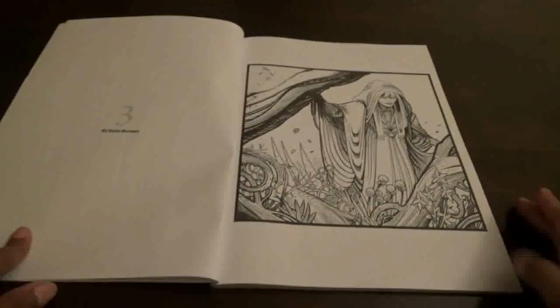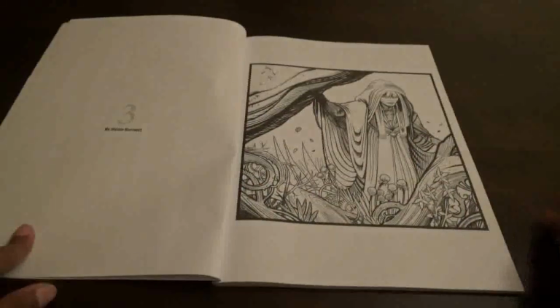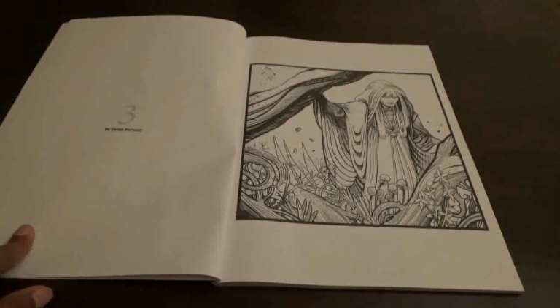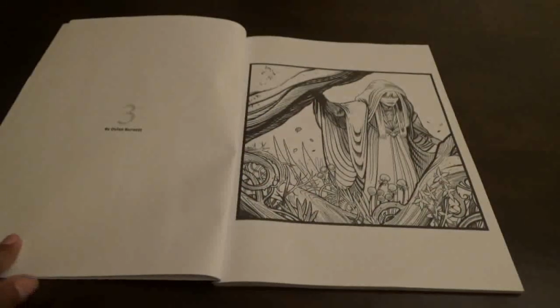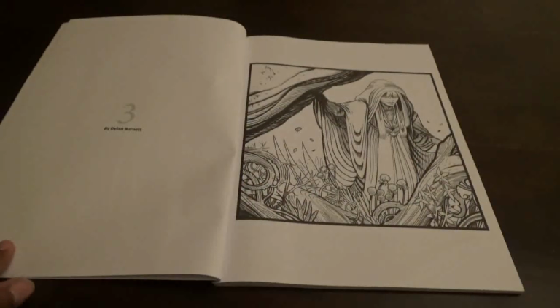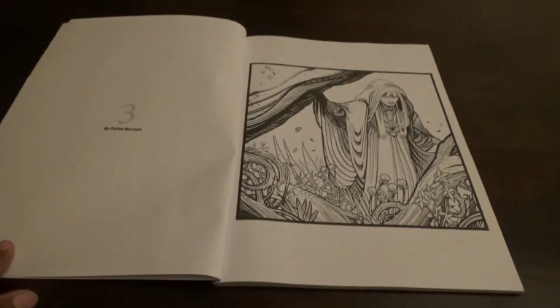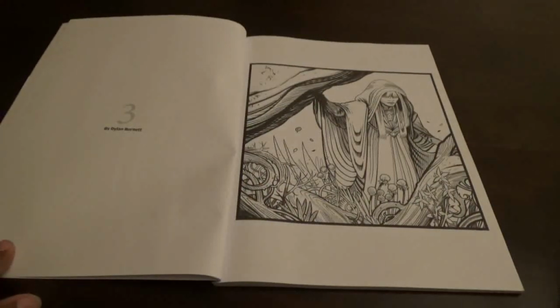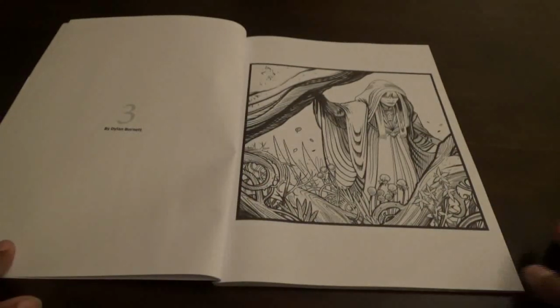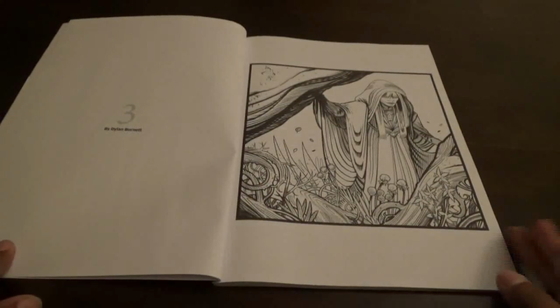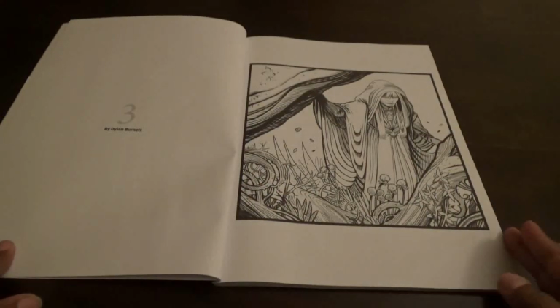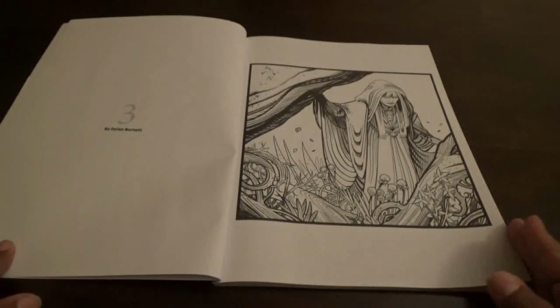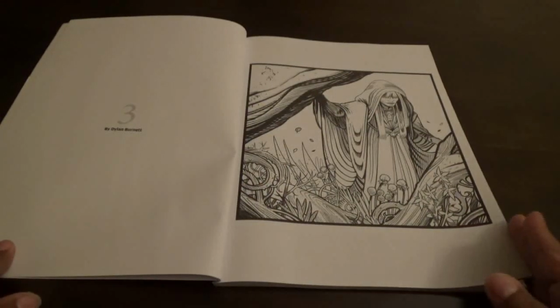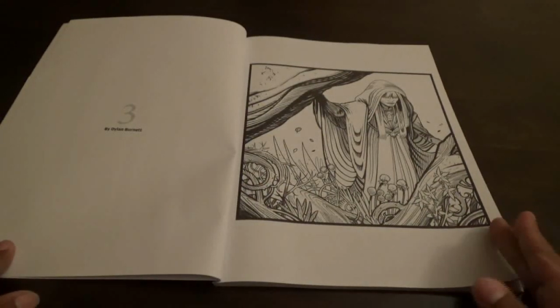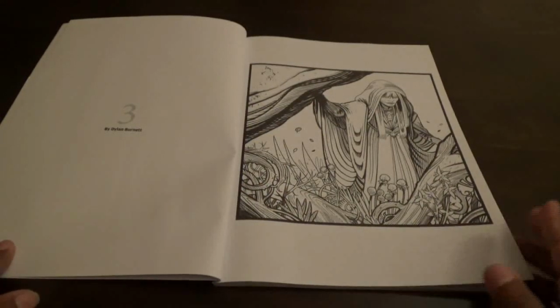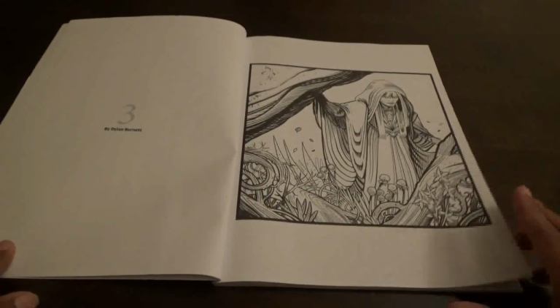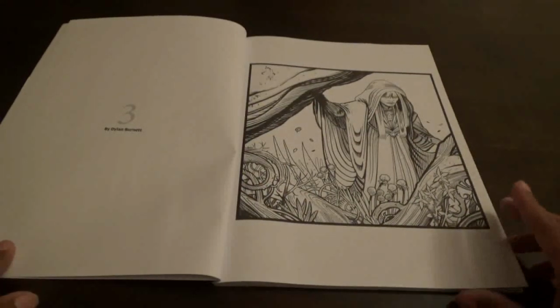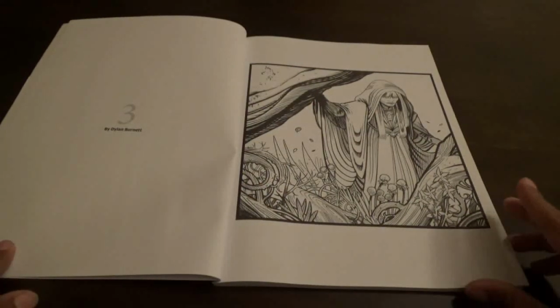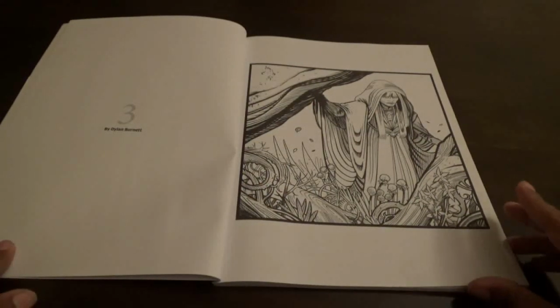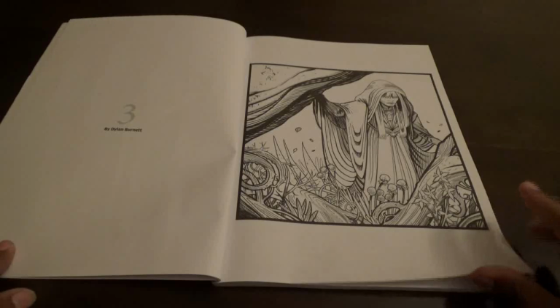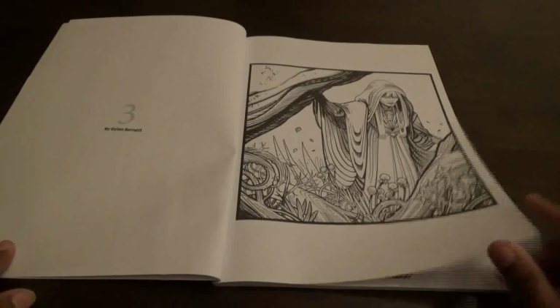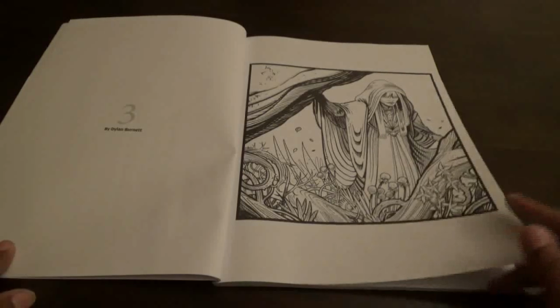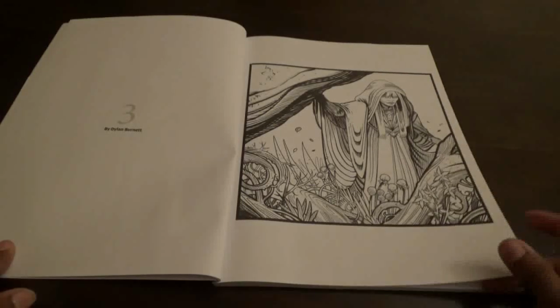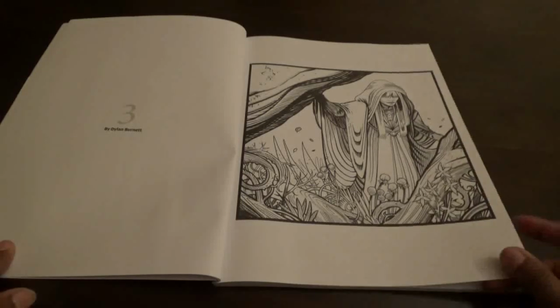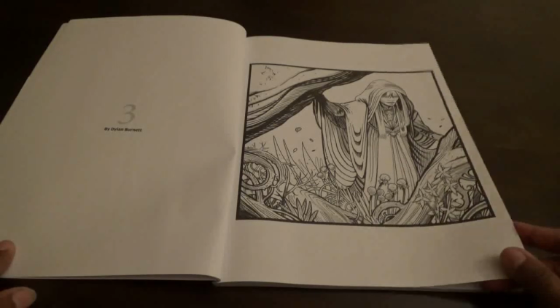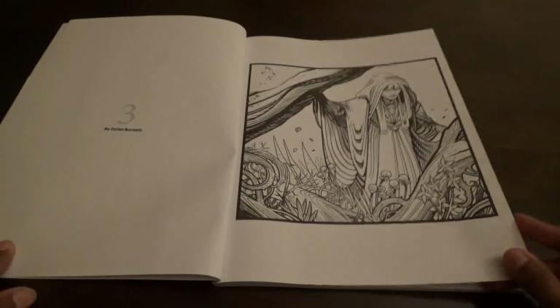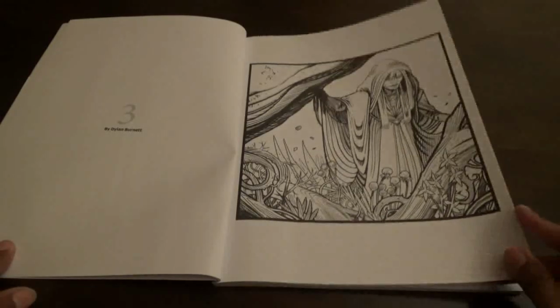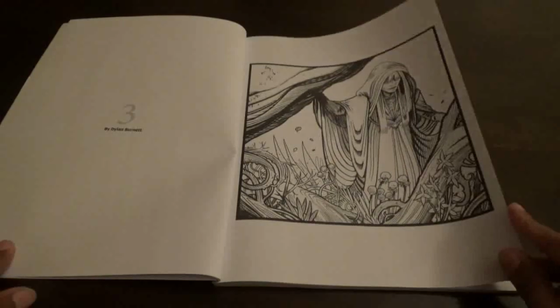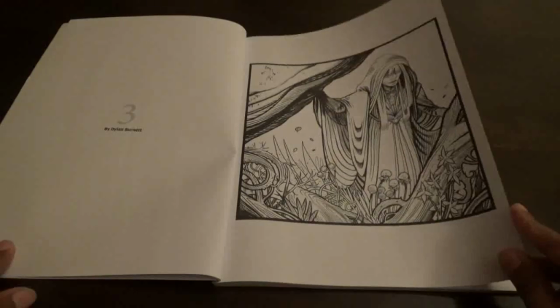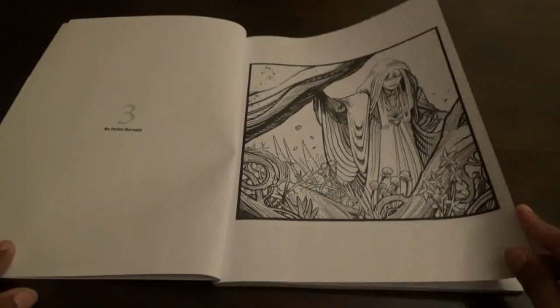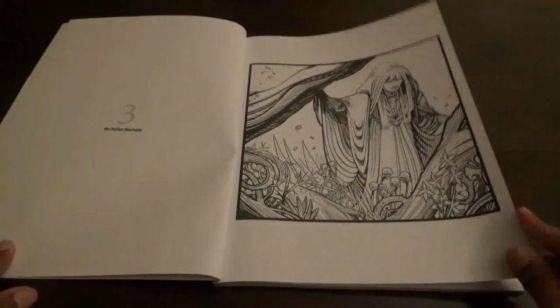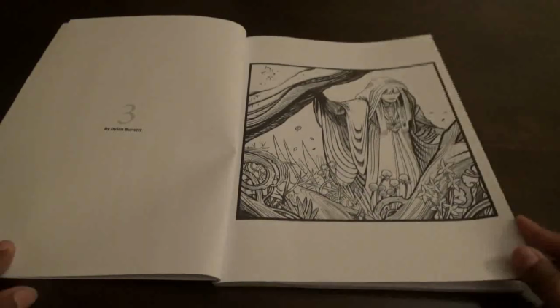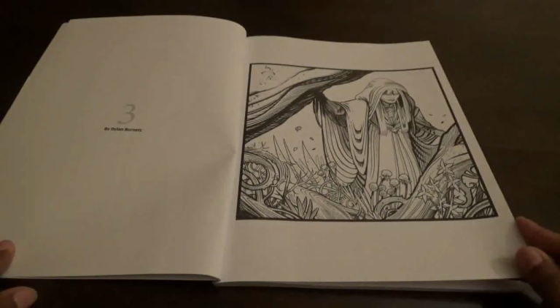This is a full flip through. Some of you may have seen this one on a live stream when I got it, so this is the full flip through.